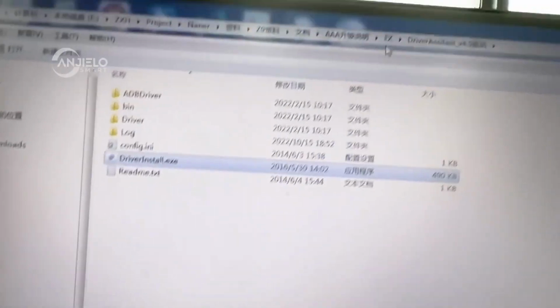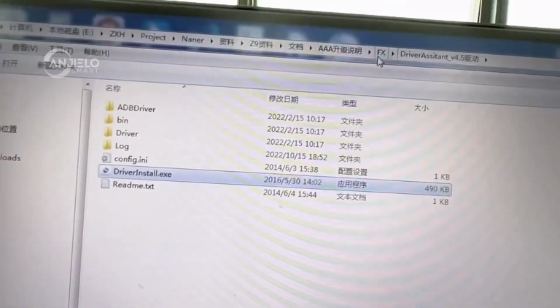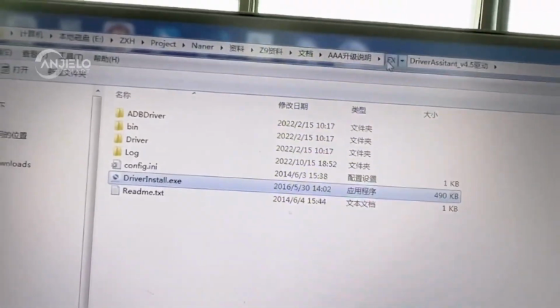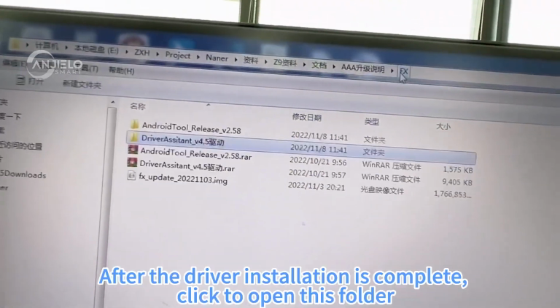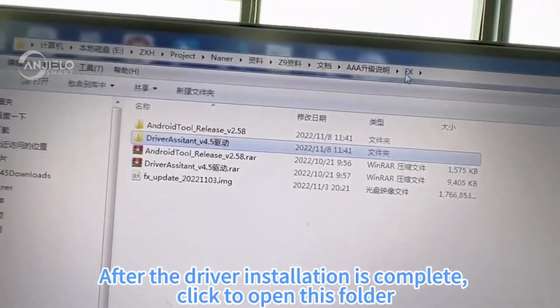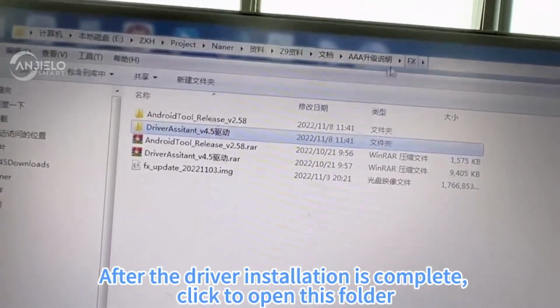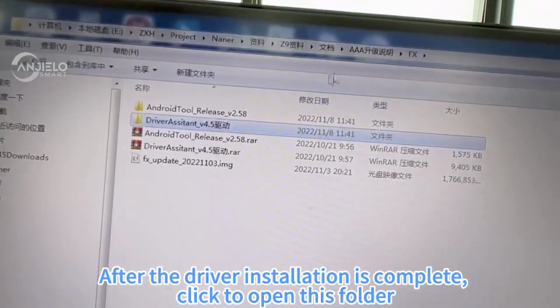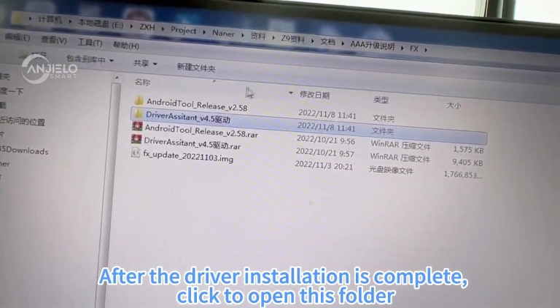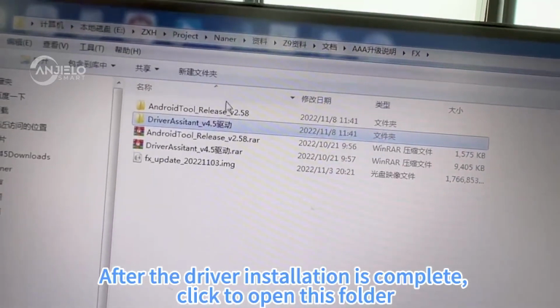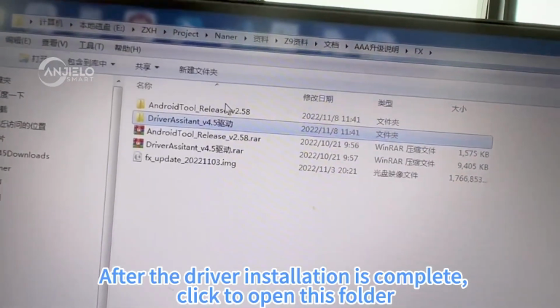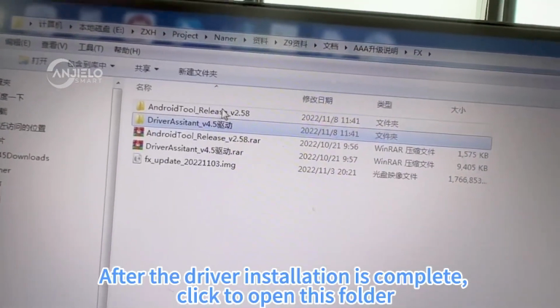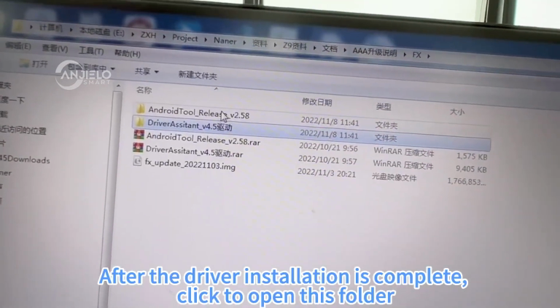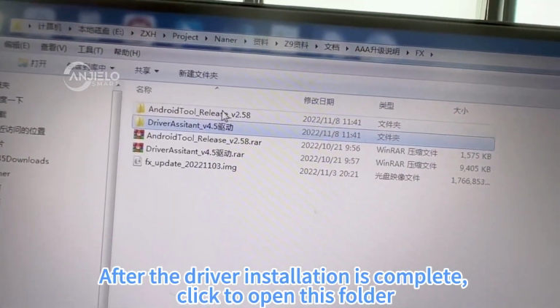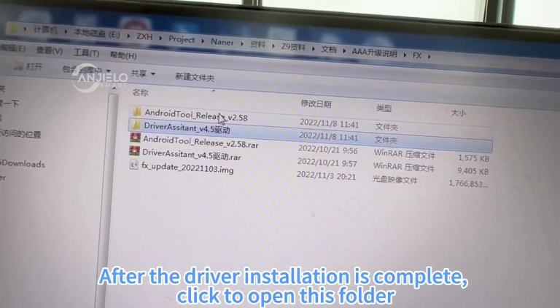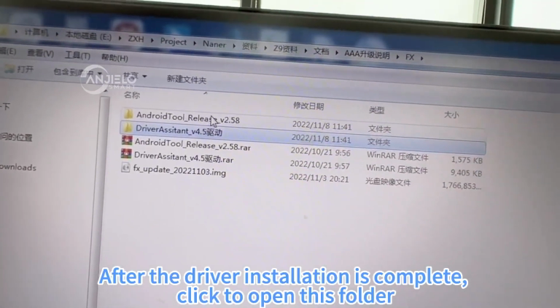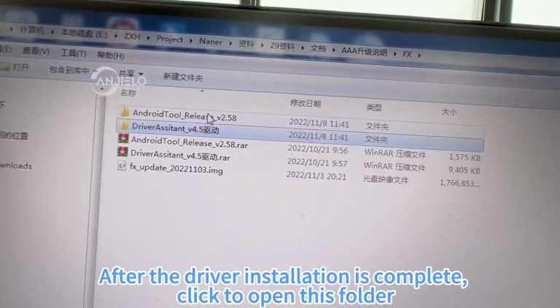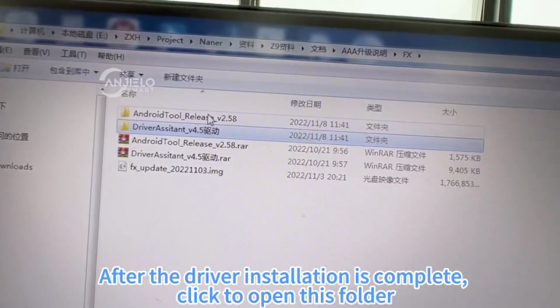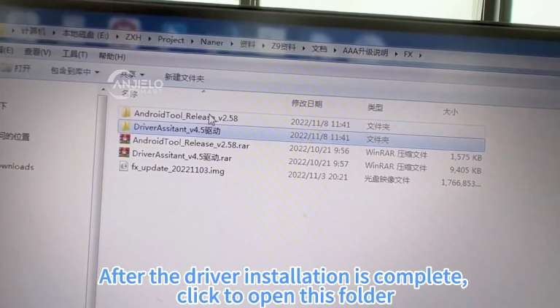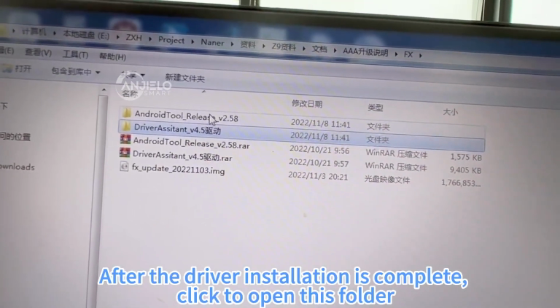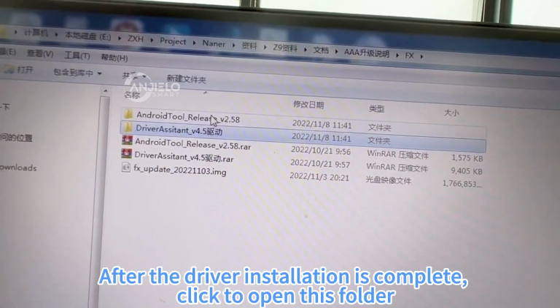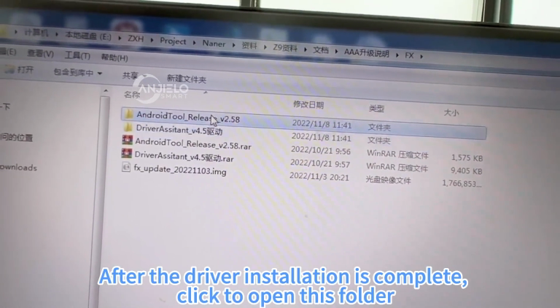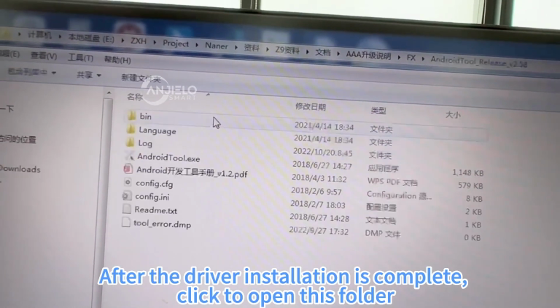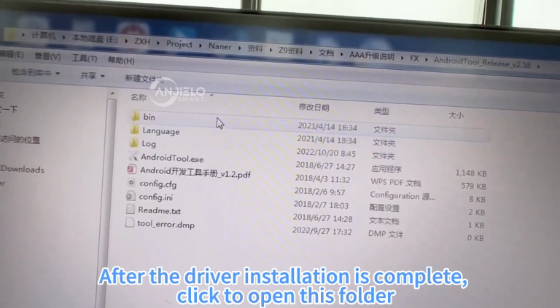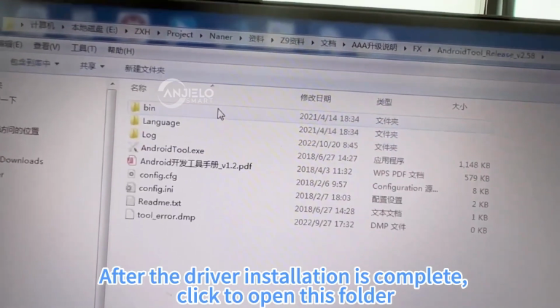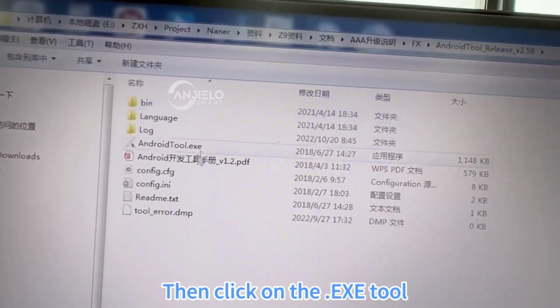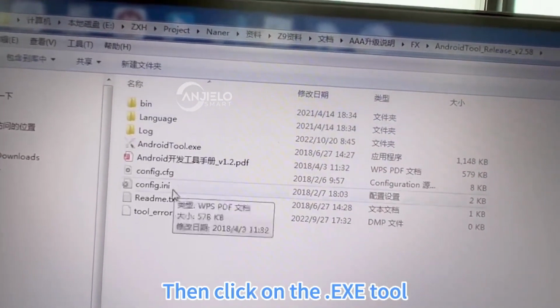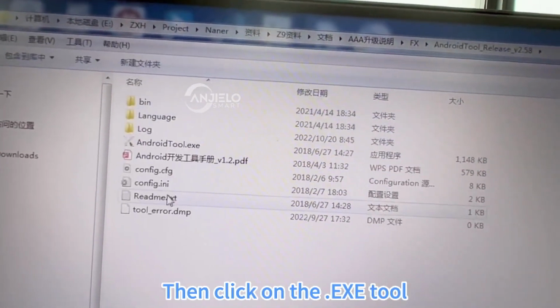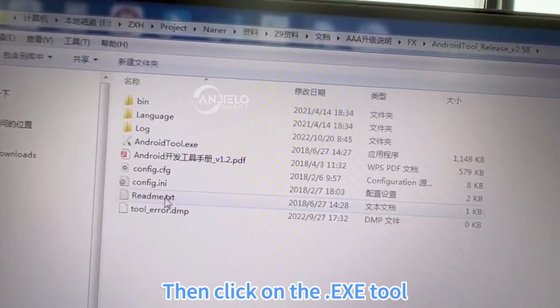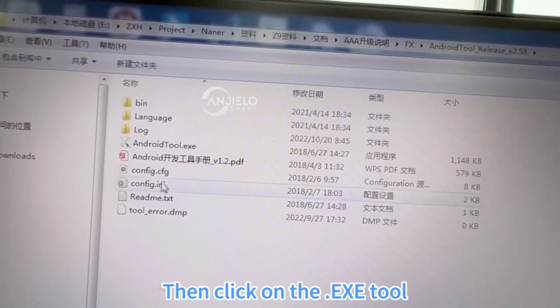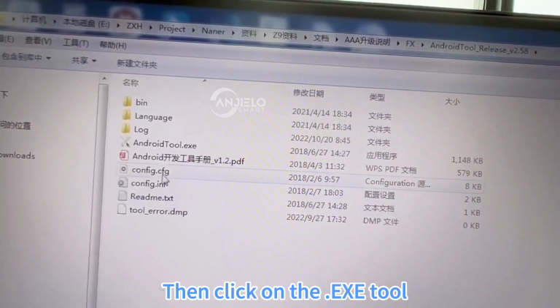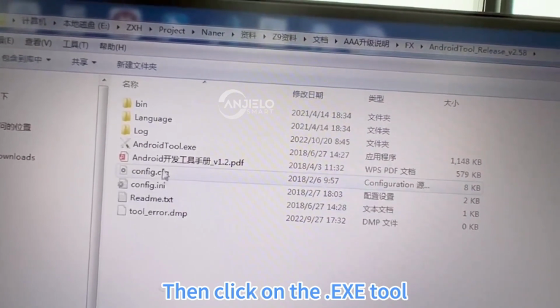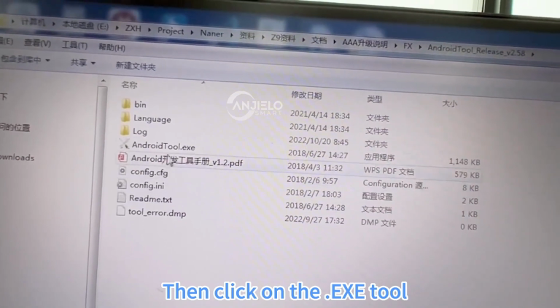After the driver is installed, click to open the folder. Then click Program Tools.